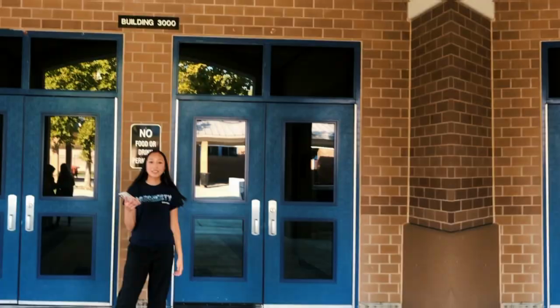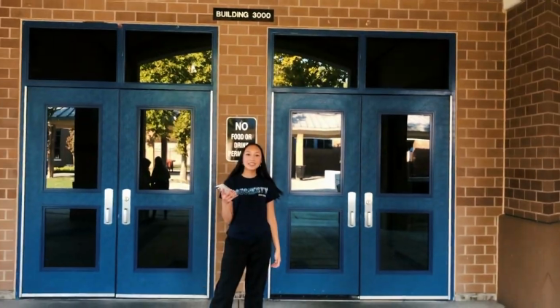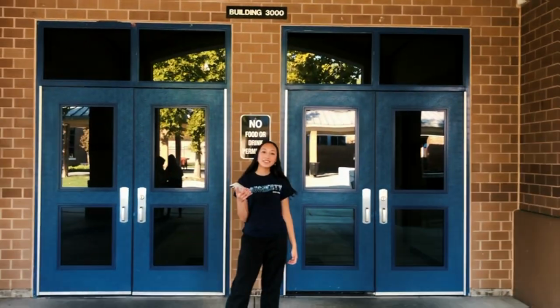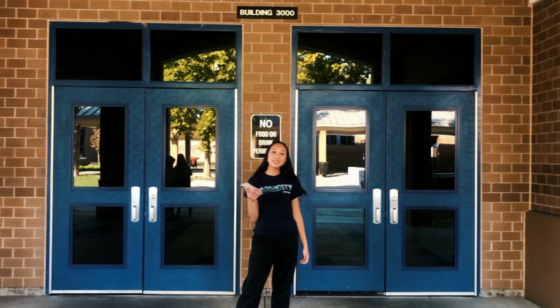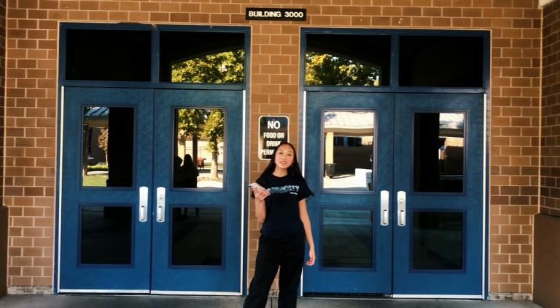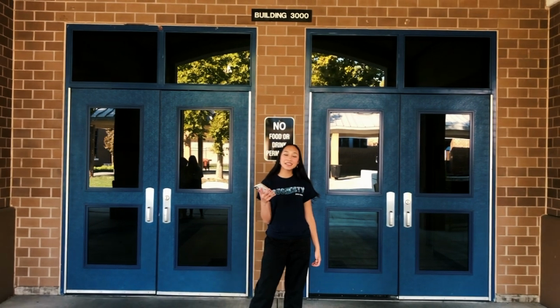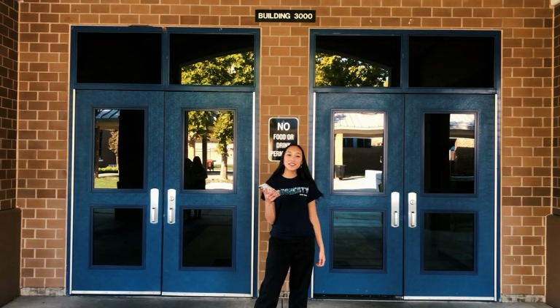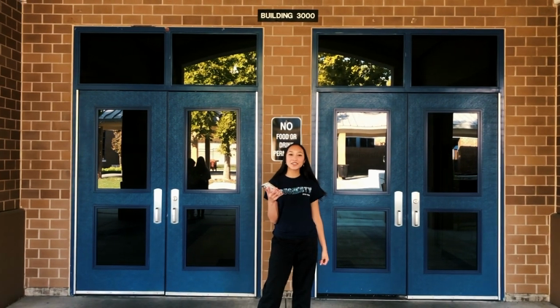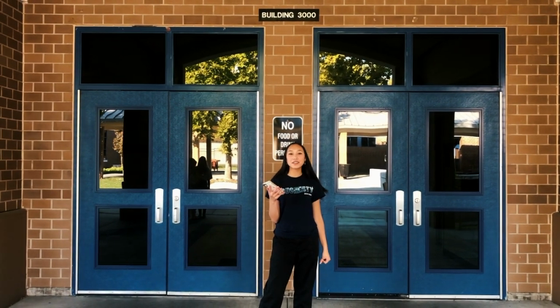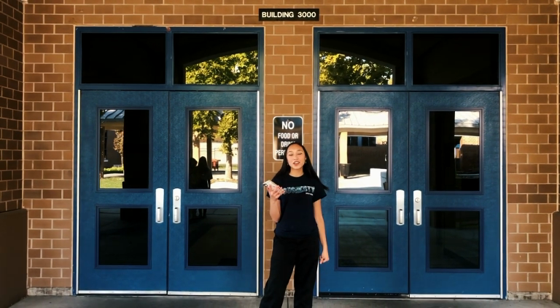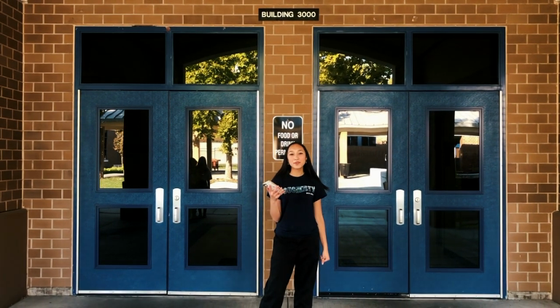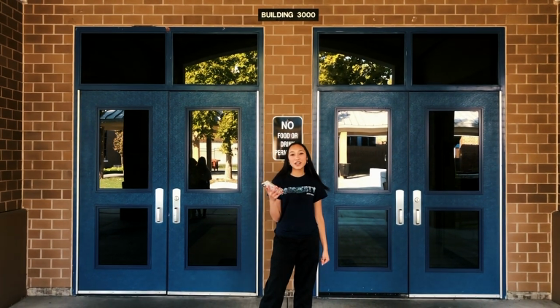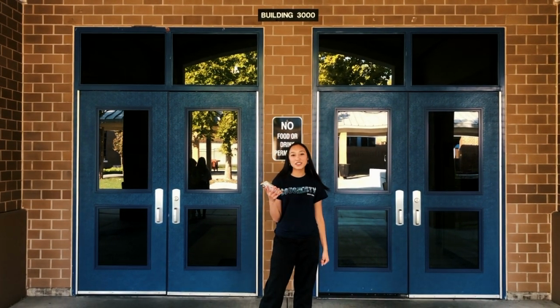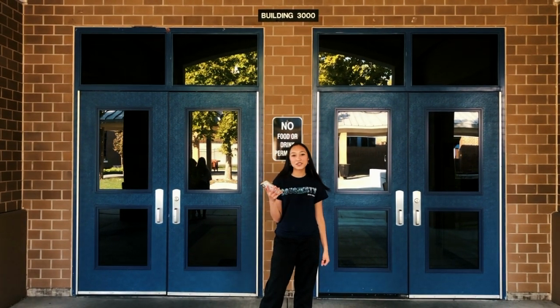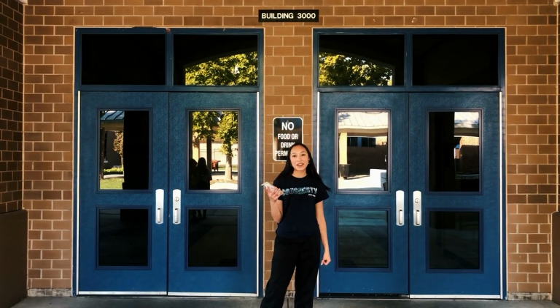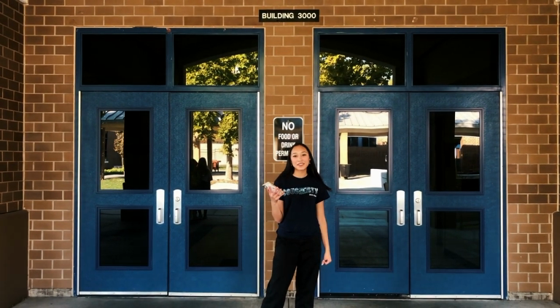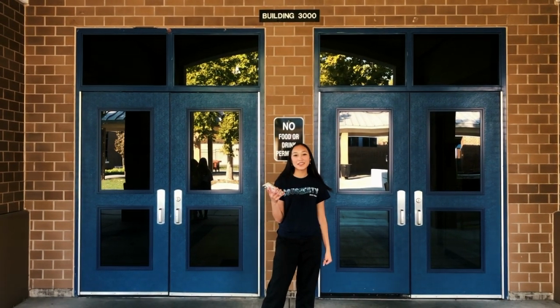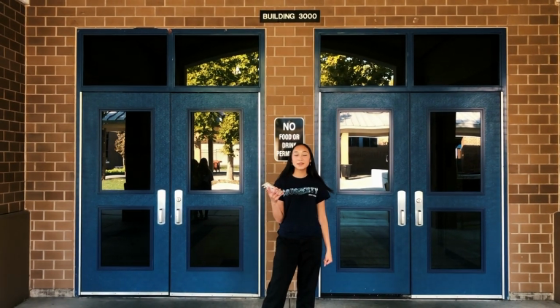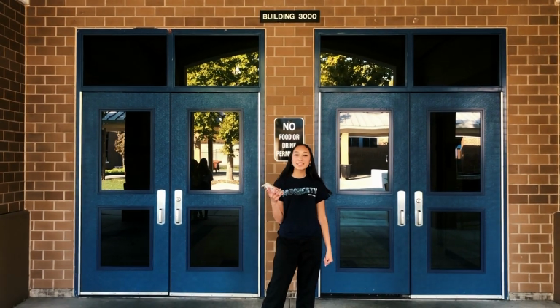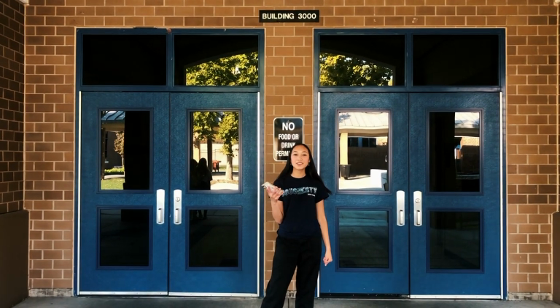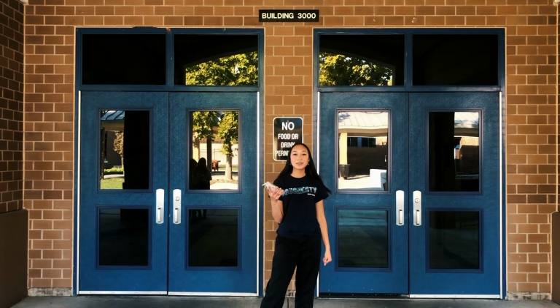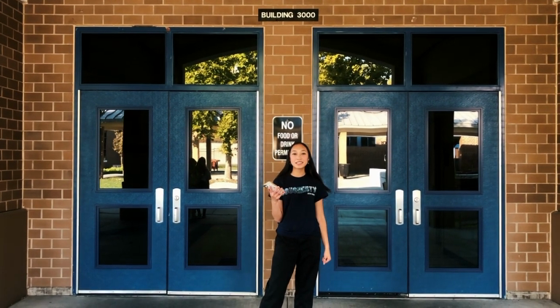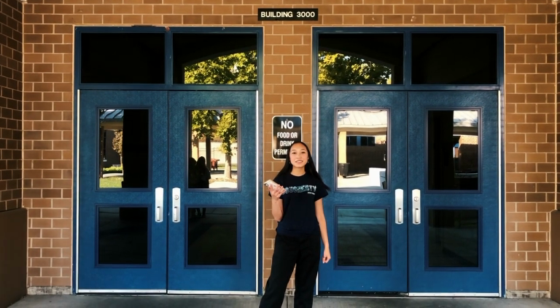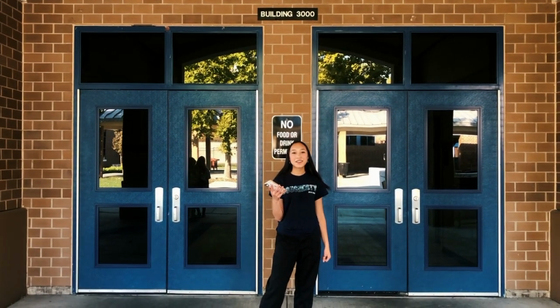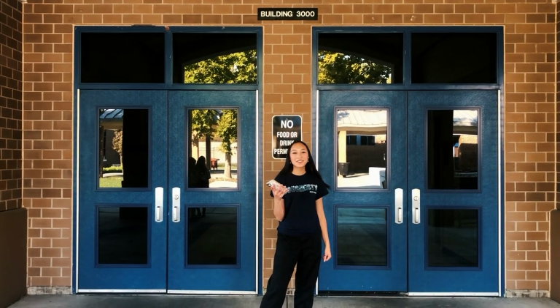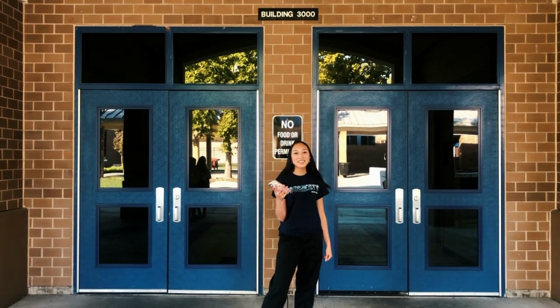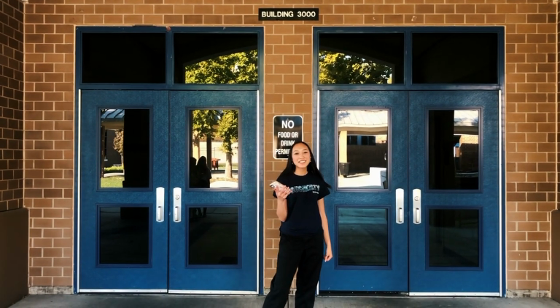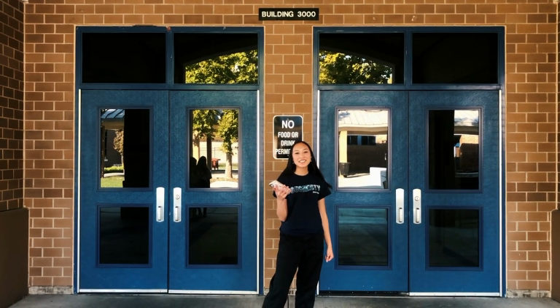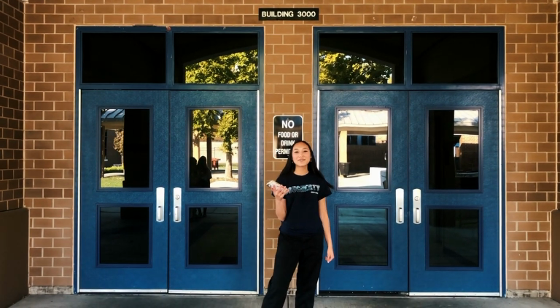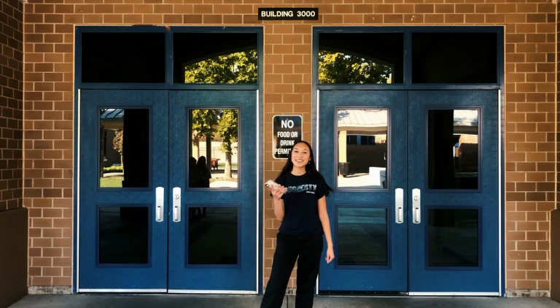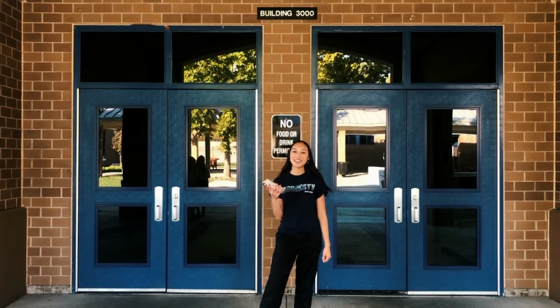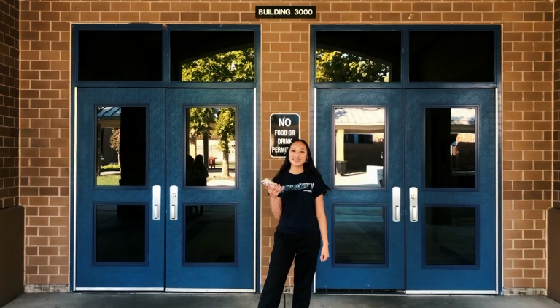This is the 3000 building where sophomore lockers are found. This building has mainly world language and math classes.